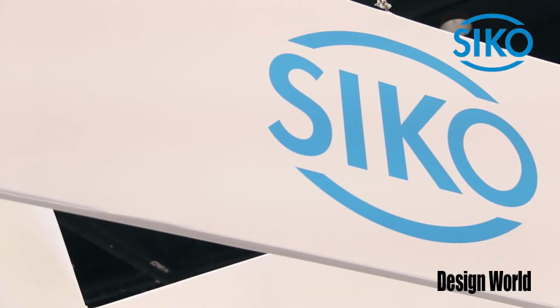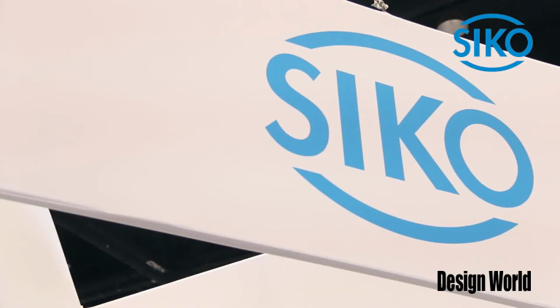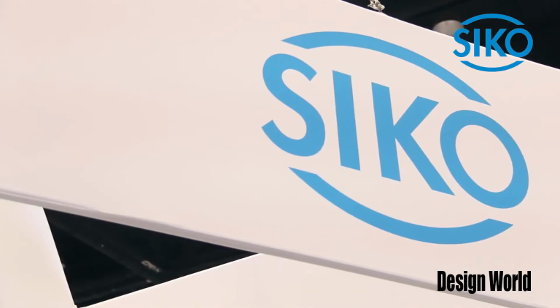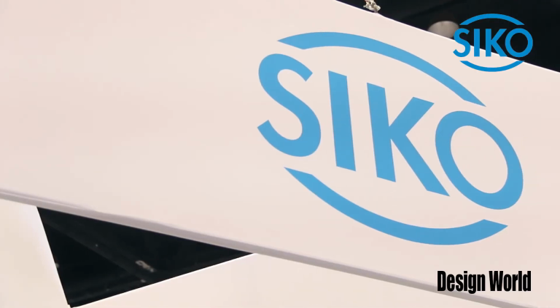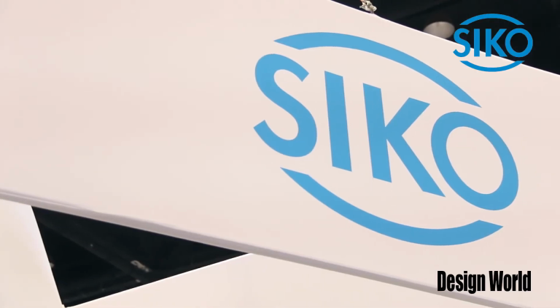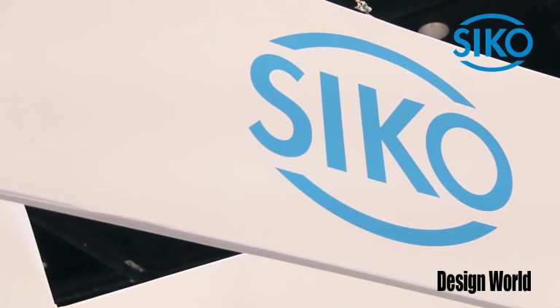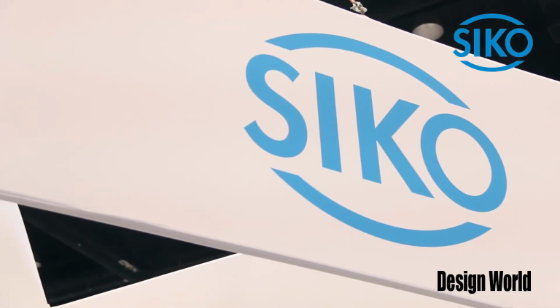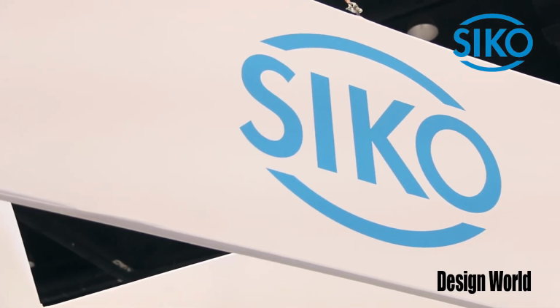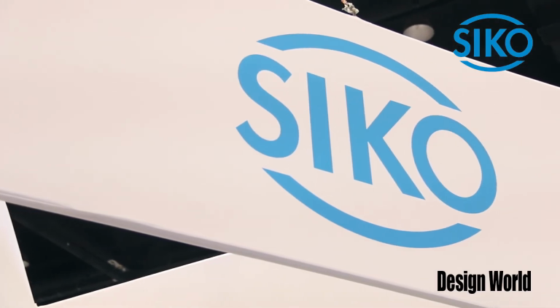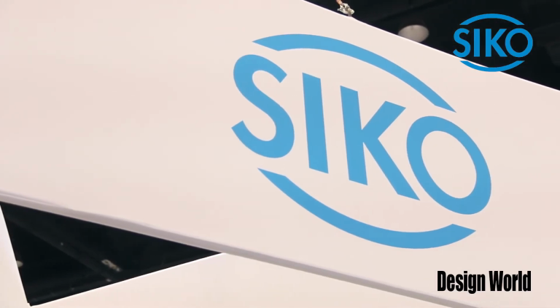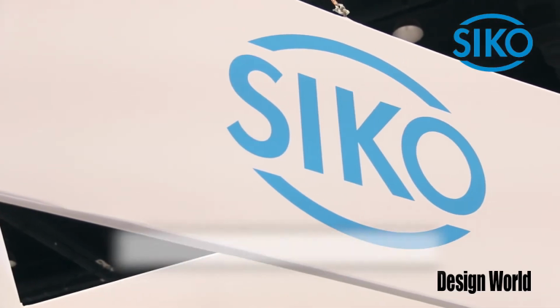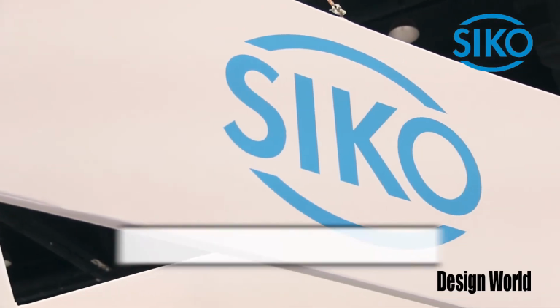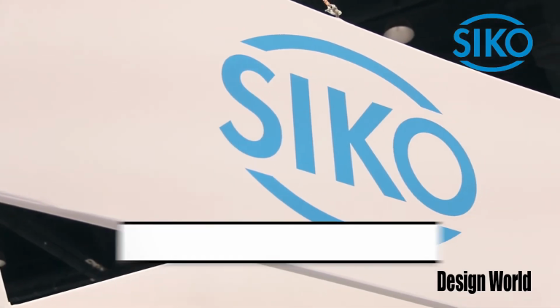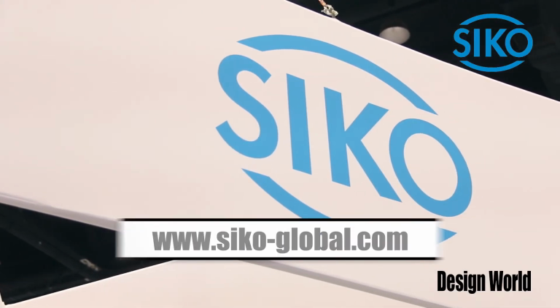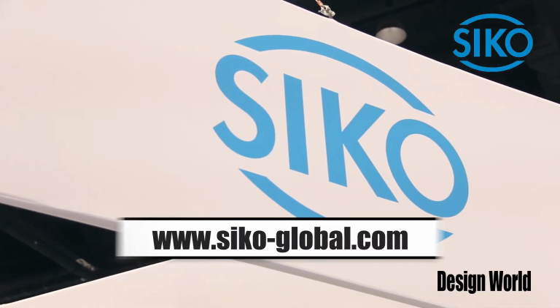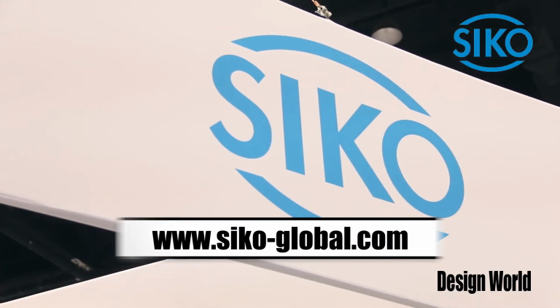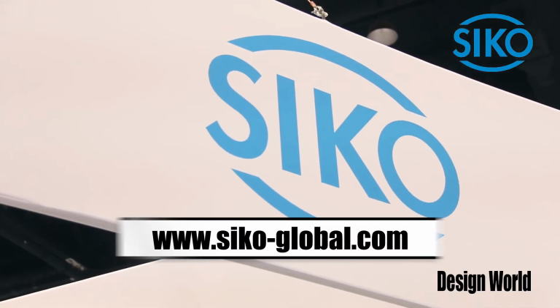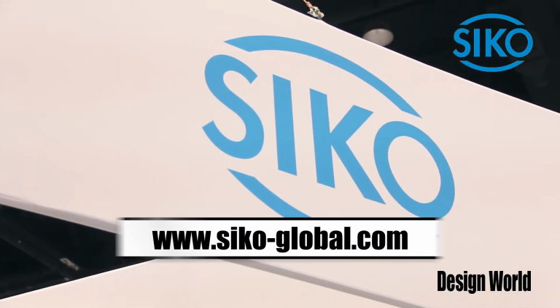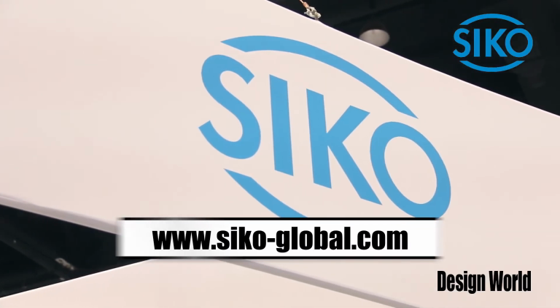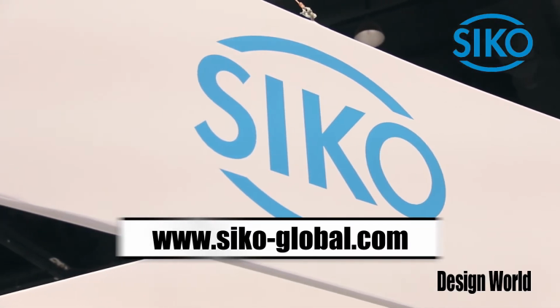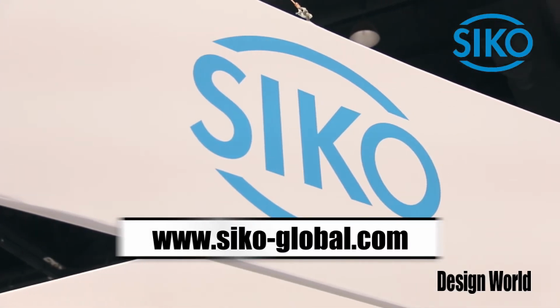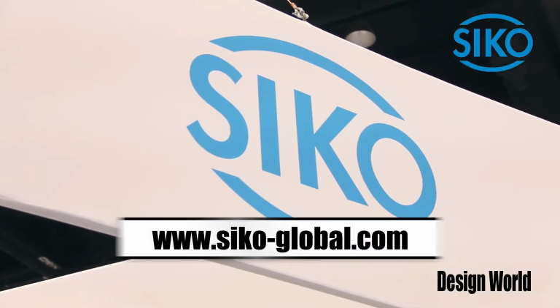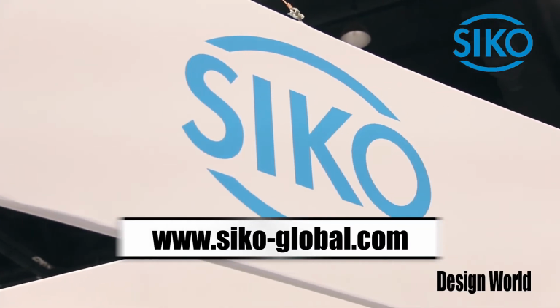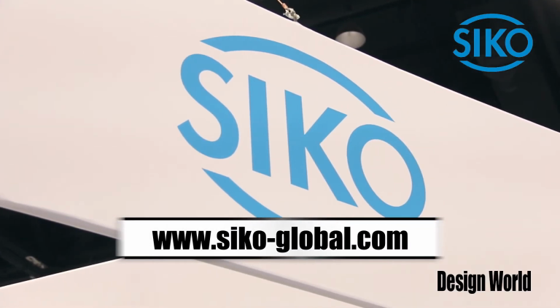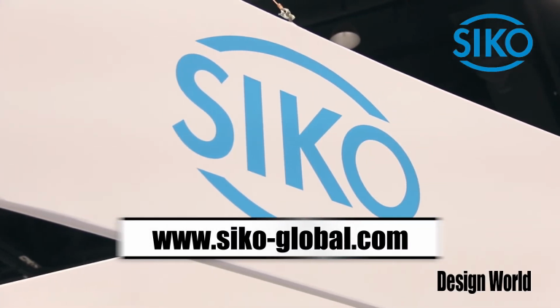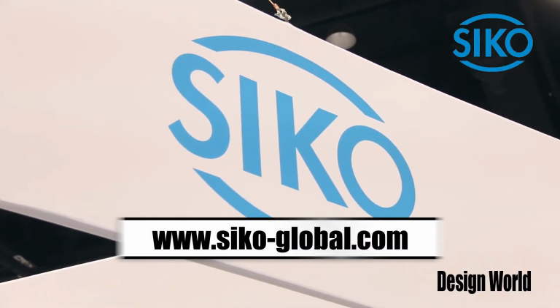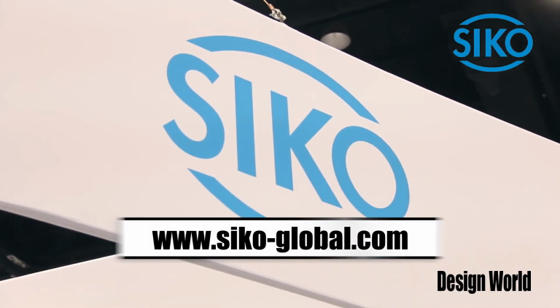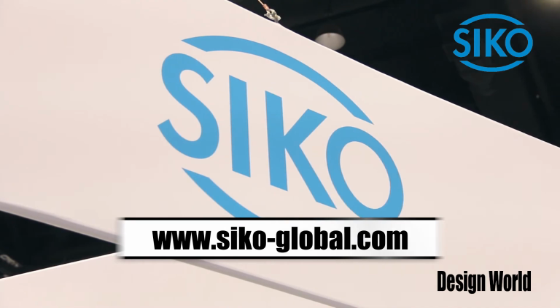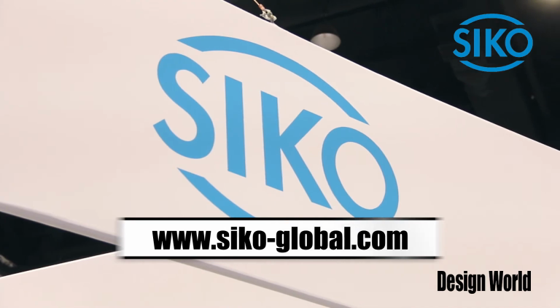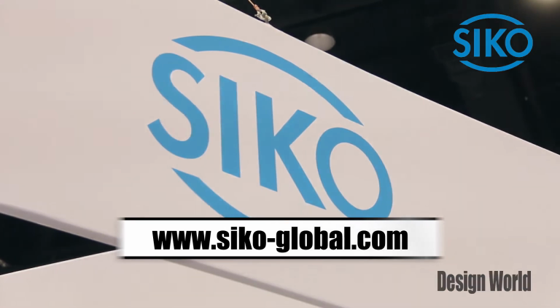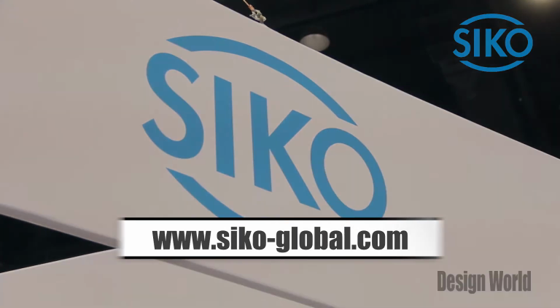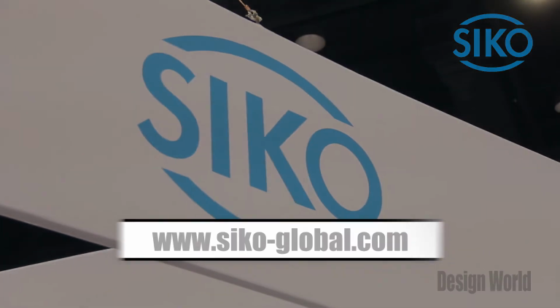For more information, visit our website at www.seco-global.com.au. Thank you.